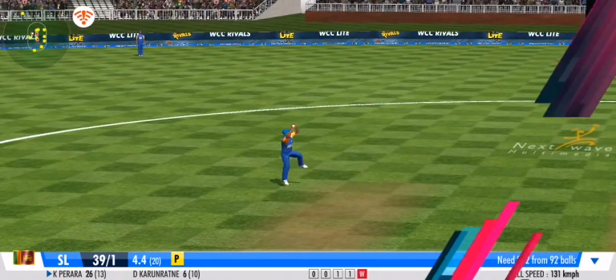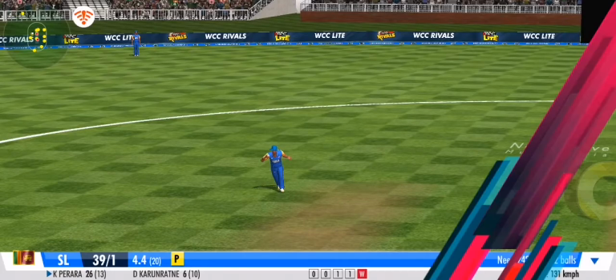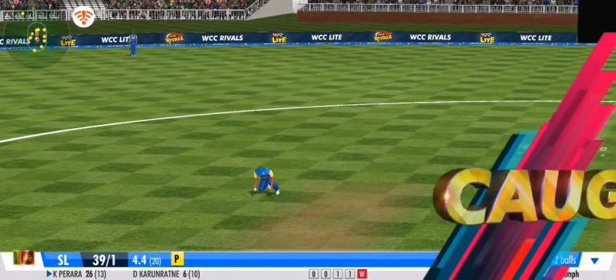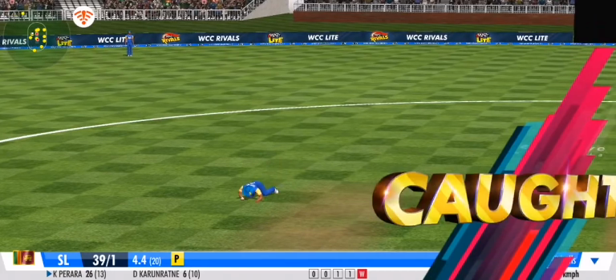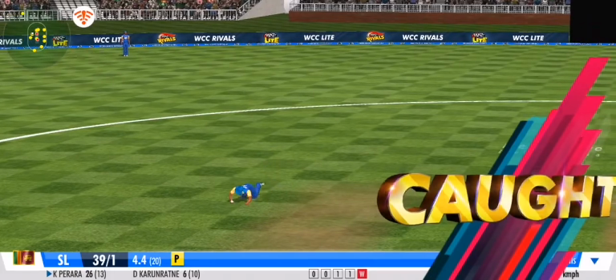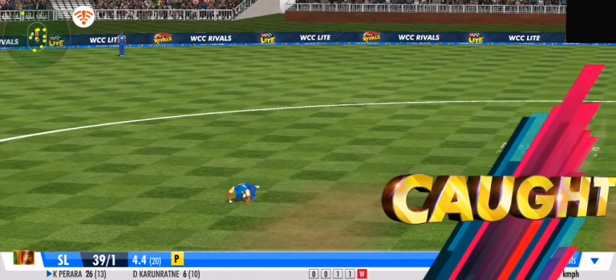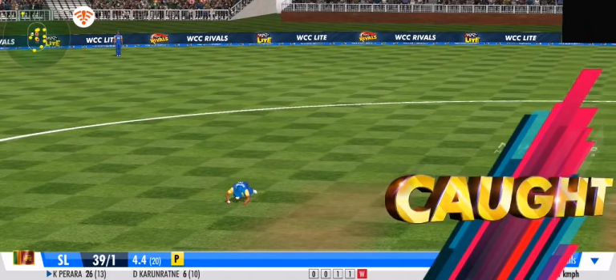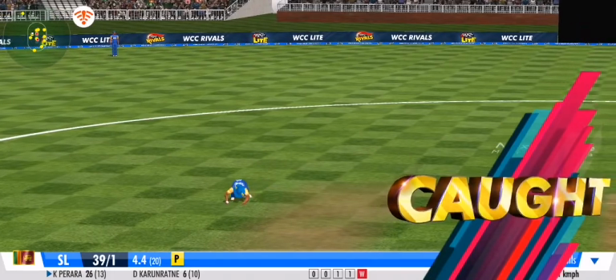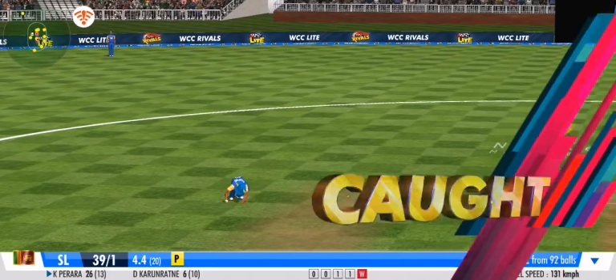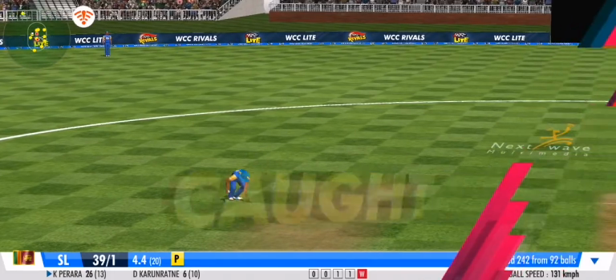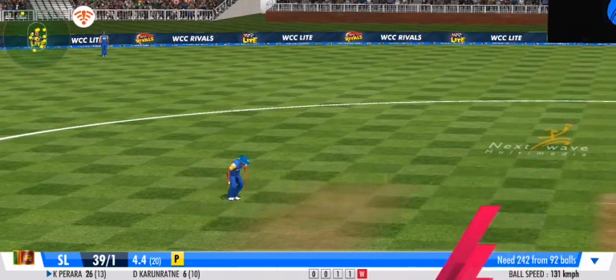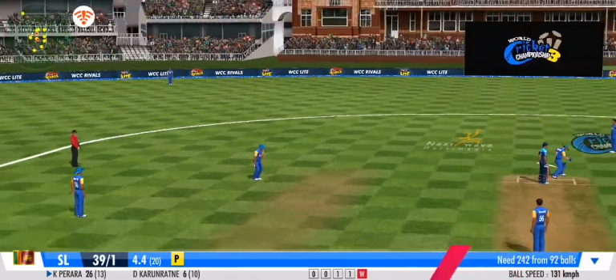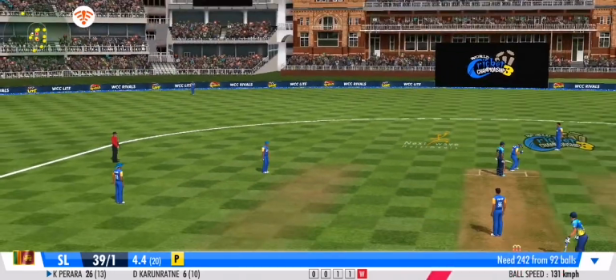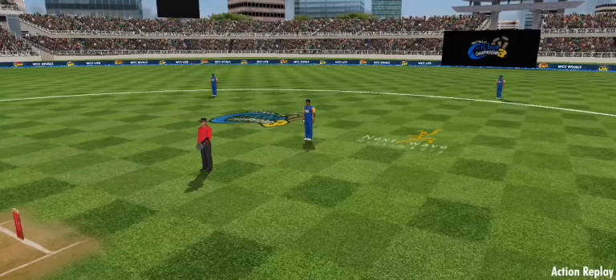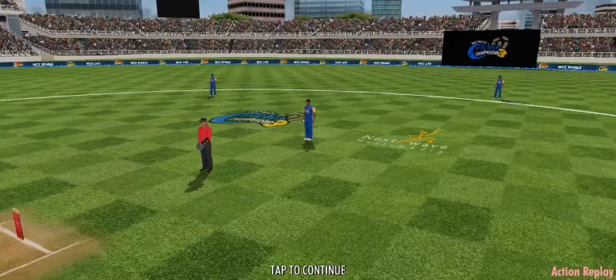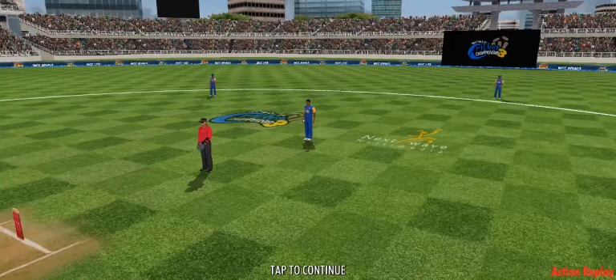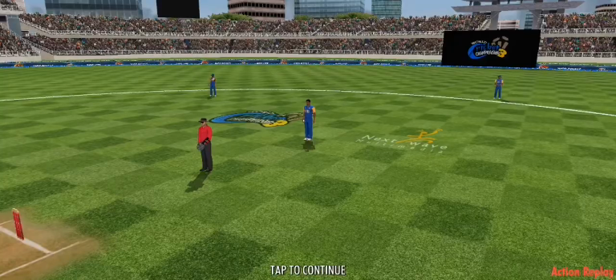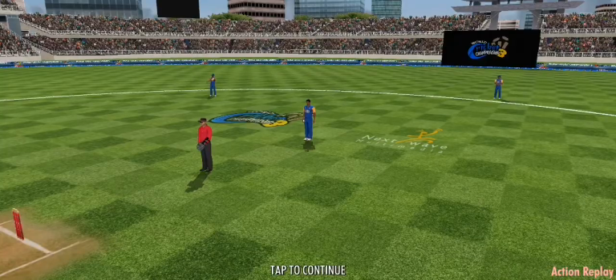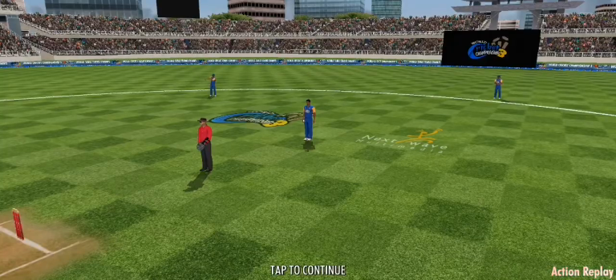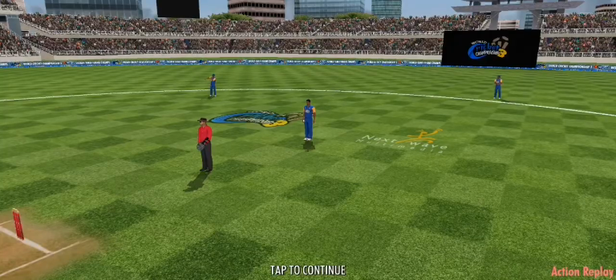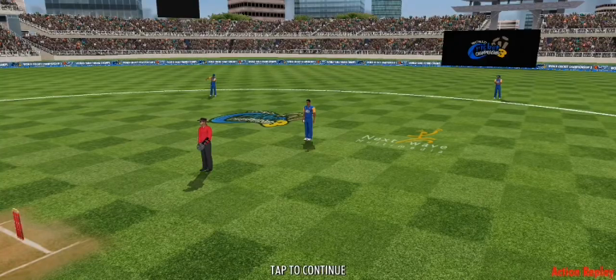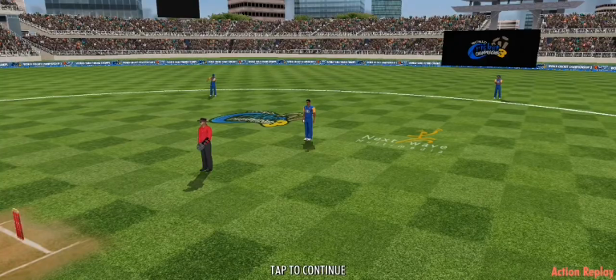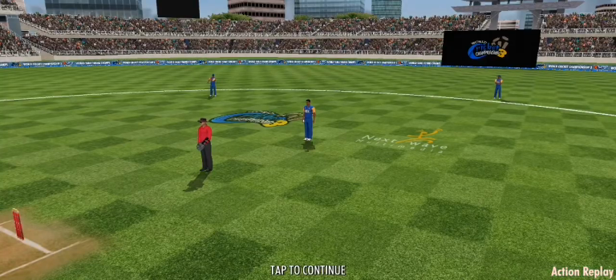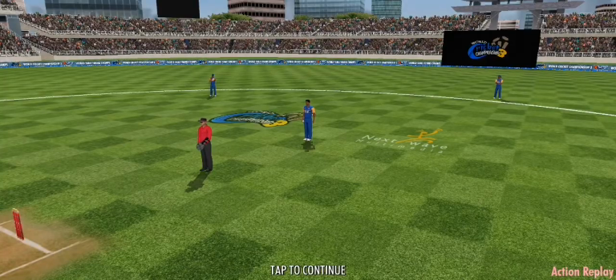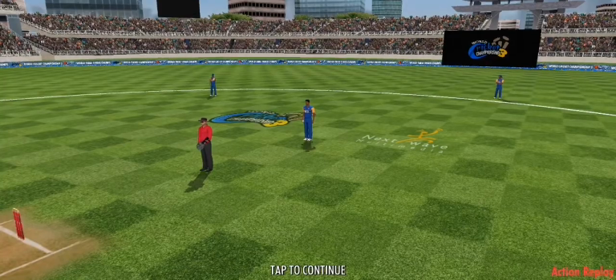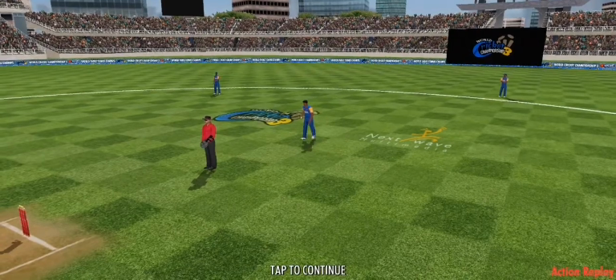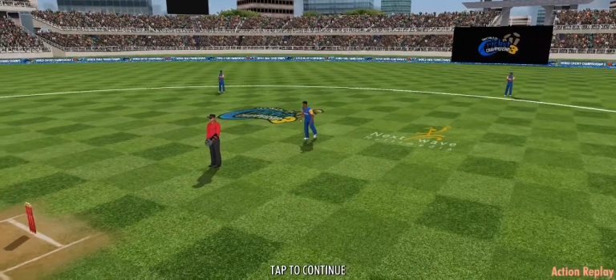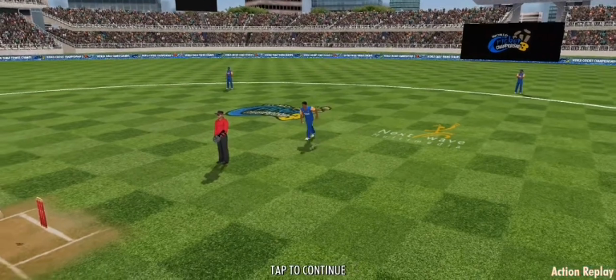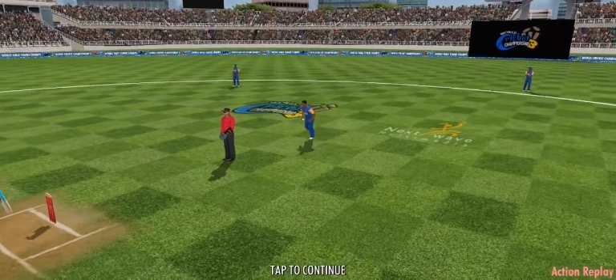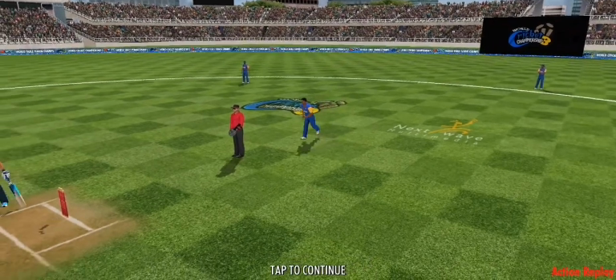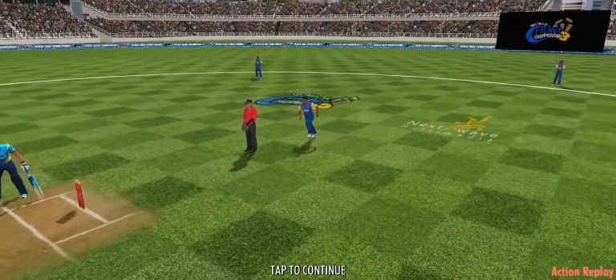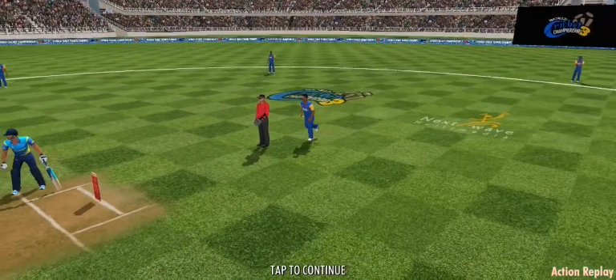That was one of the most acrobatic catches I've ever seen. What a piece of fielding!